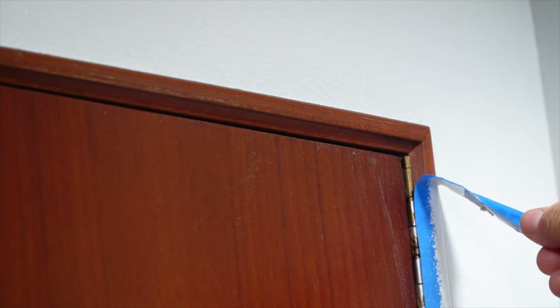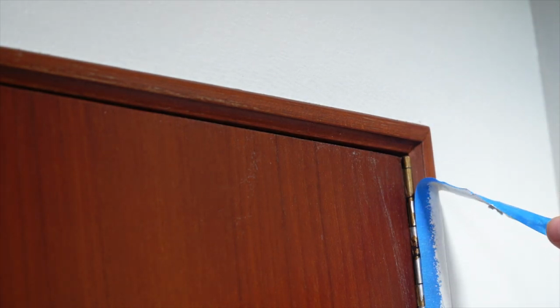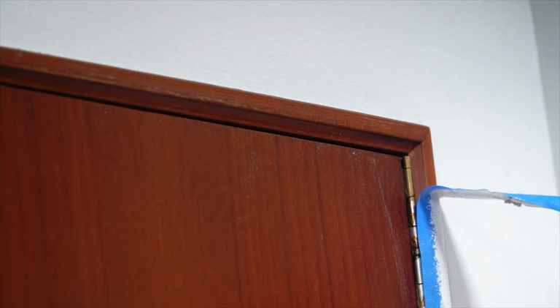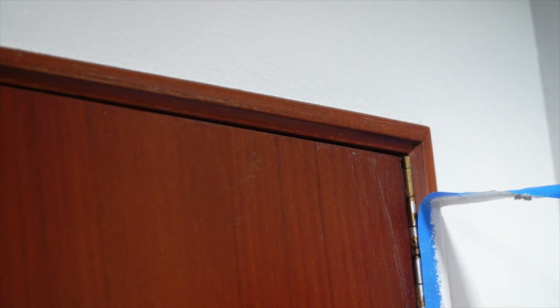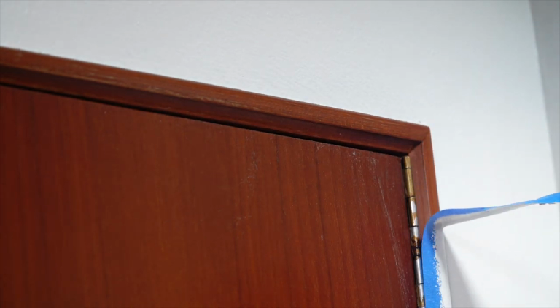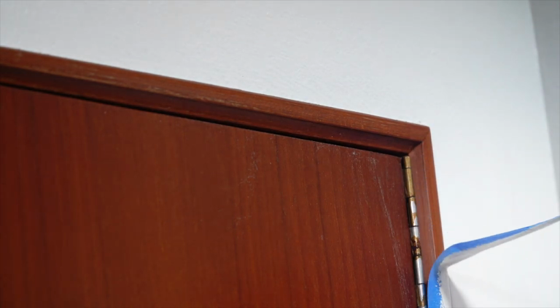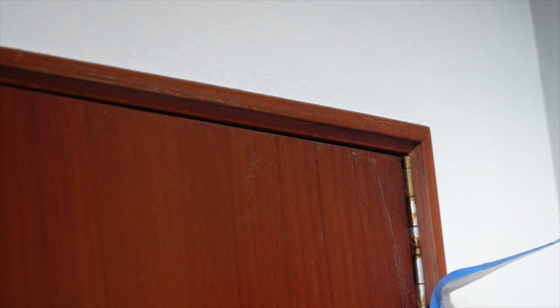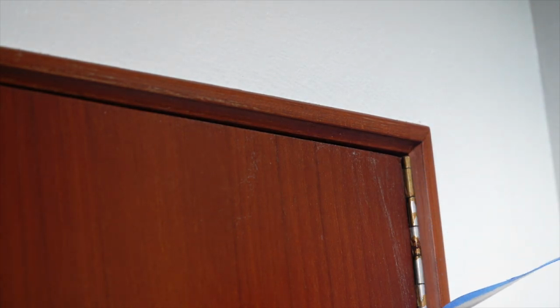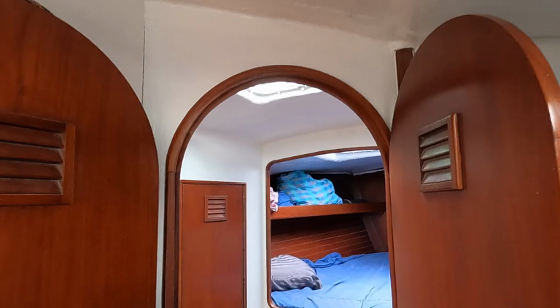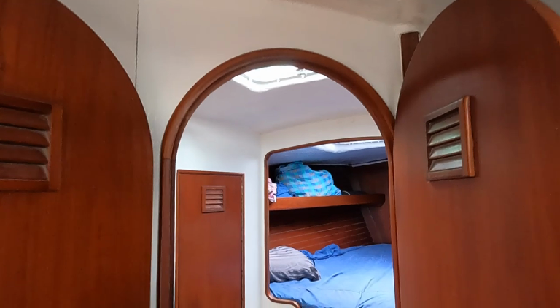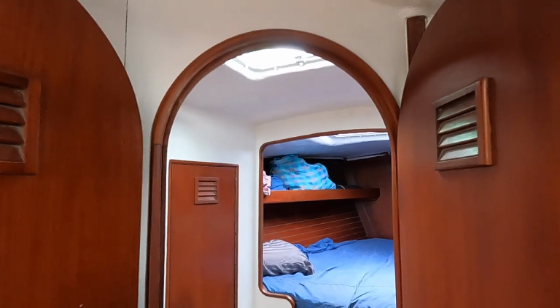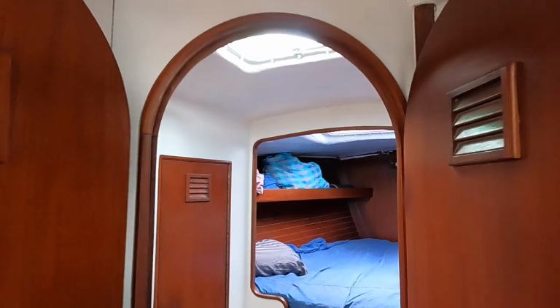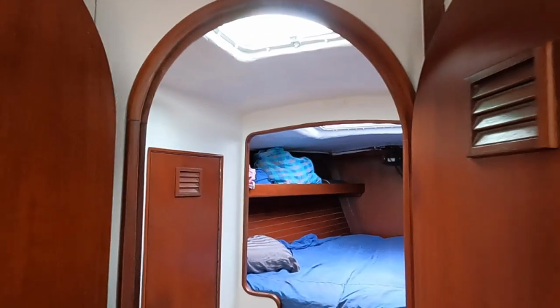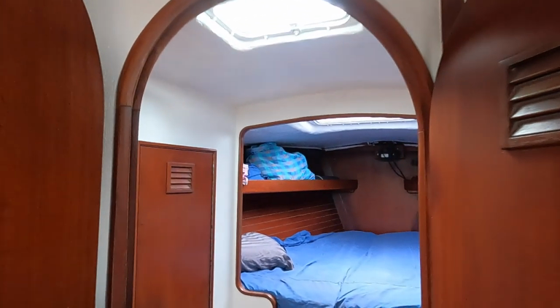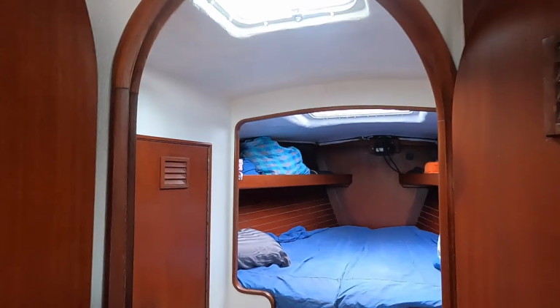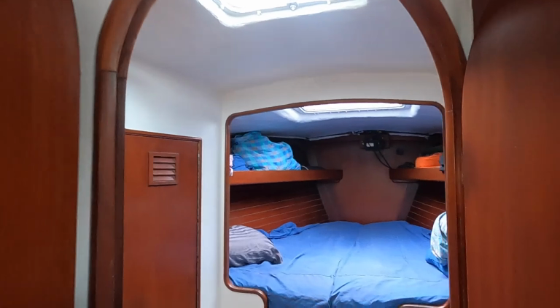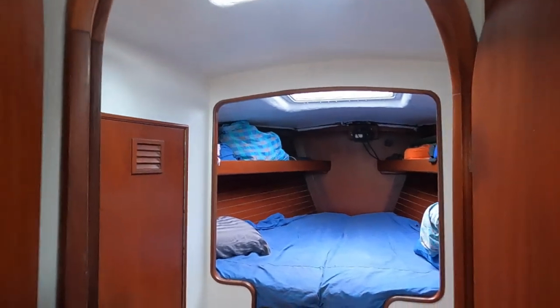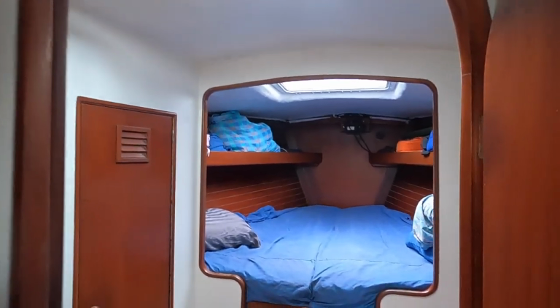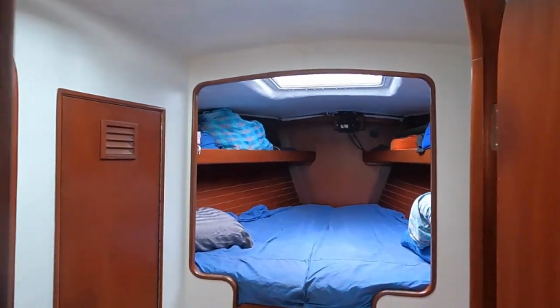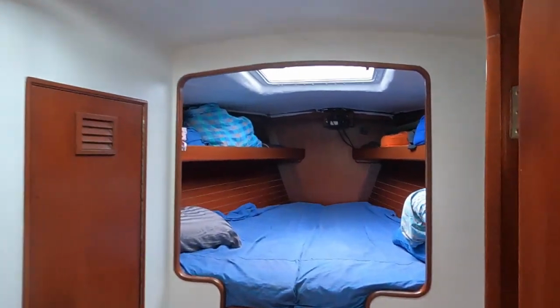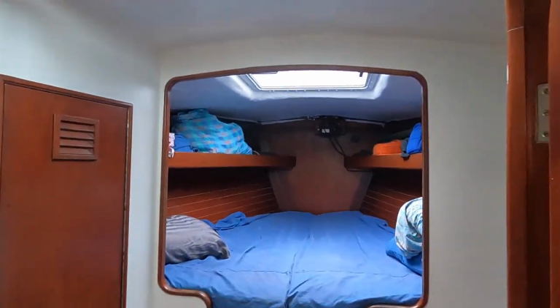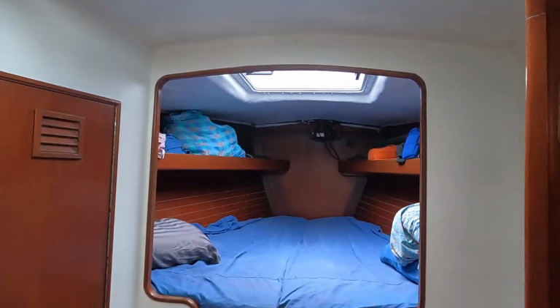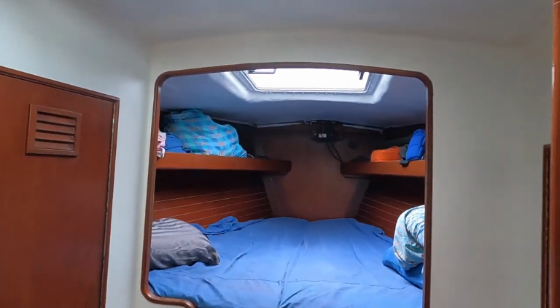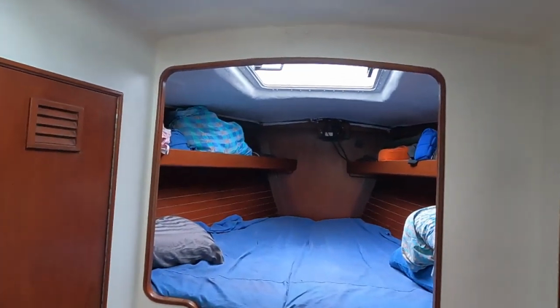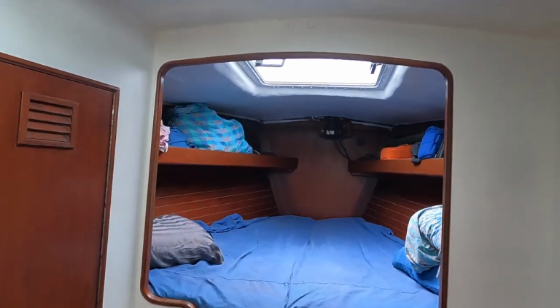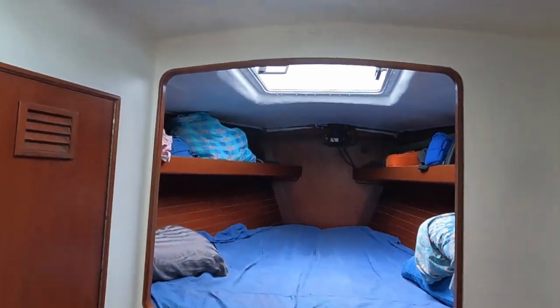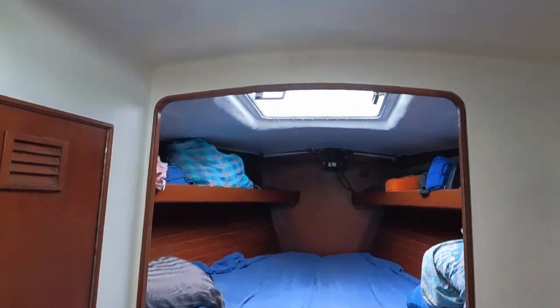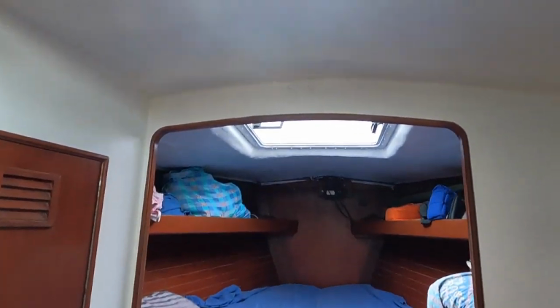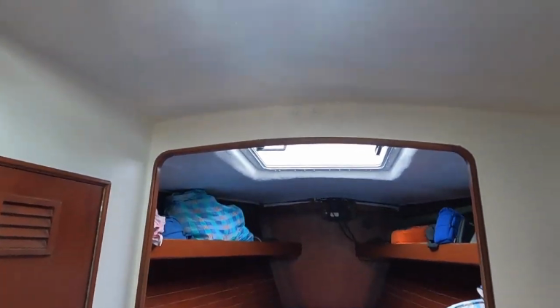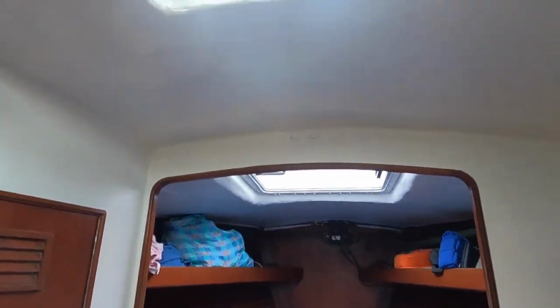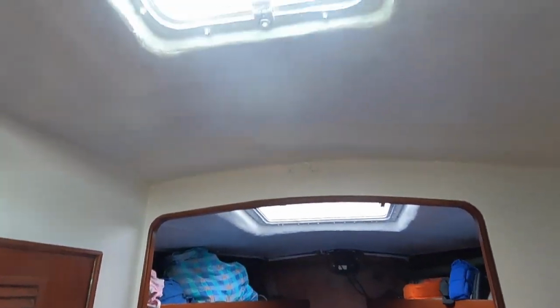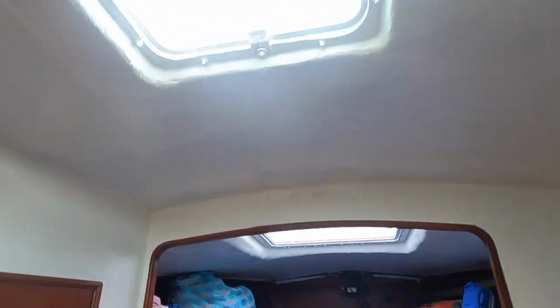The boat was looking quite clean and bright now, but the floor still matches our brown dog.